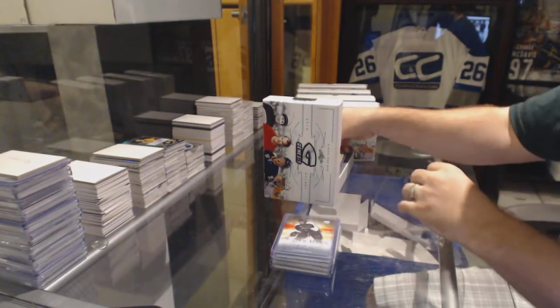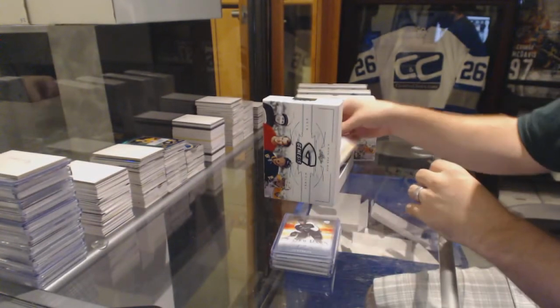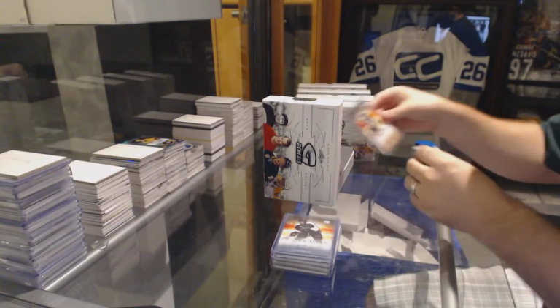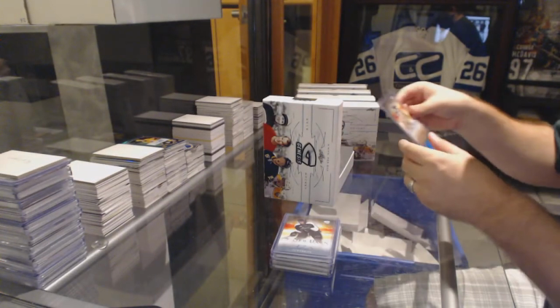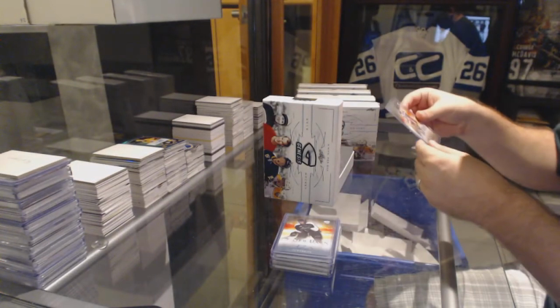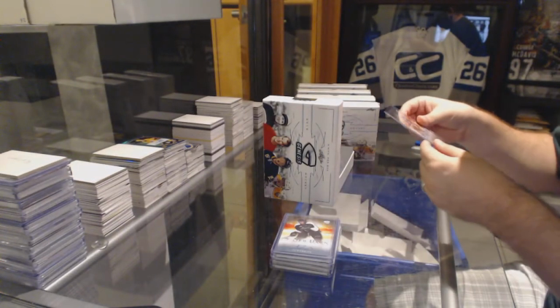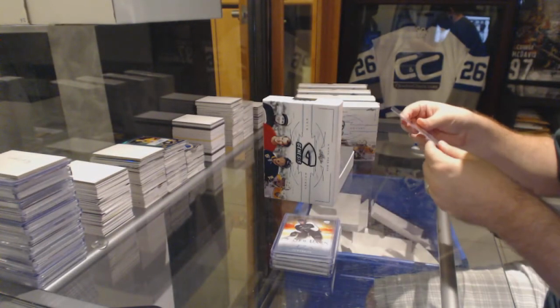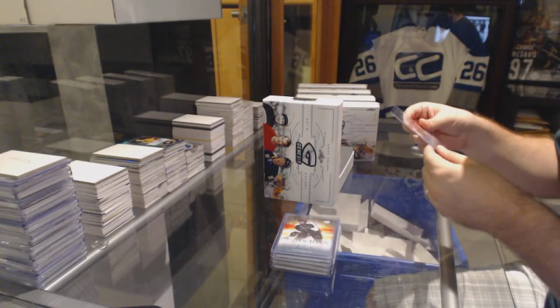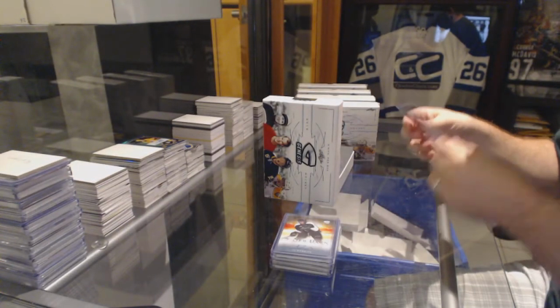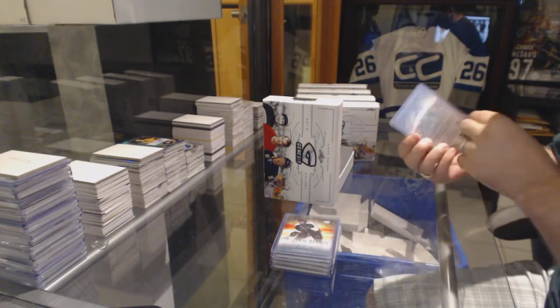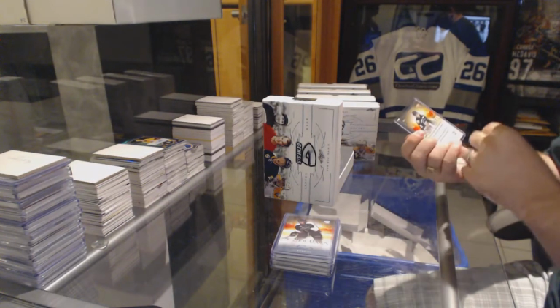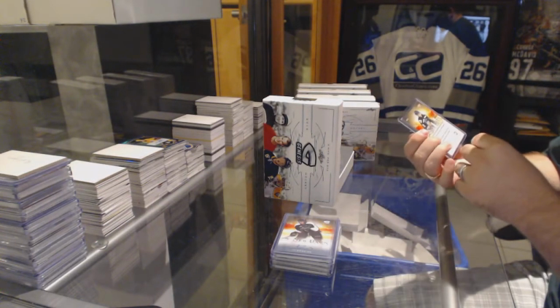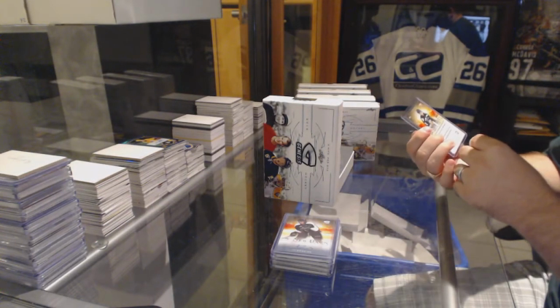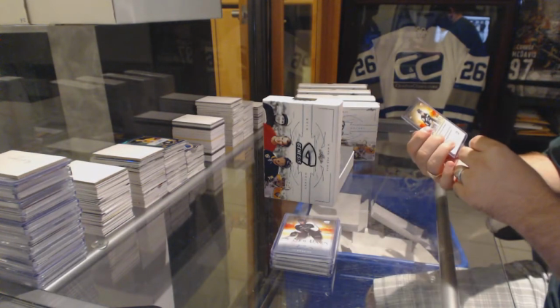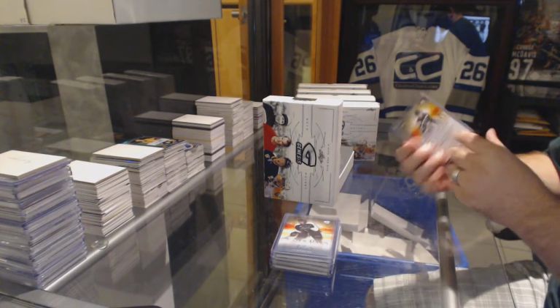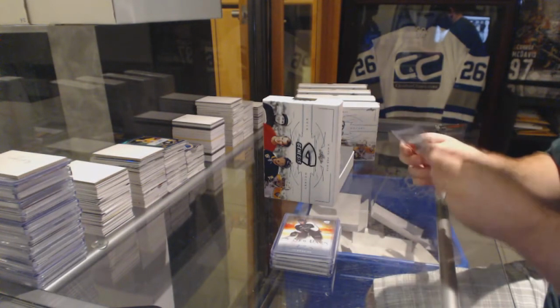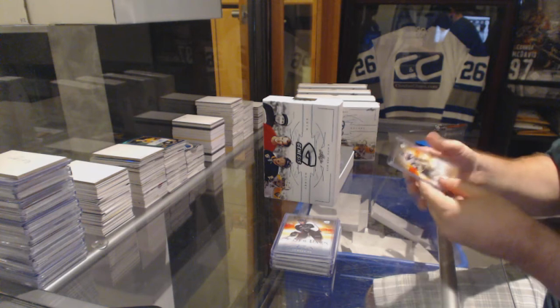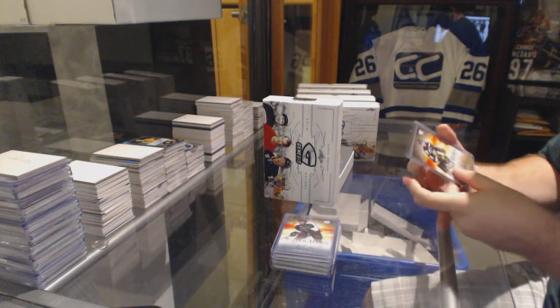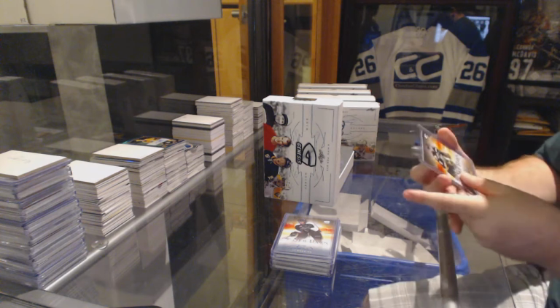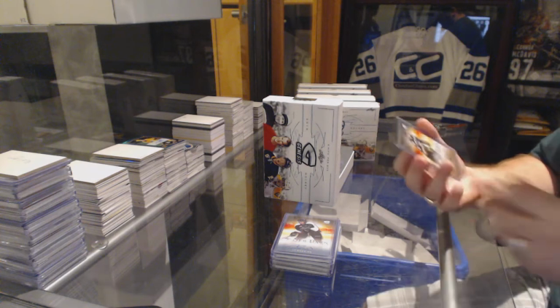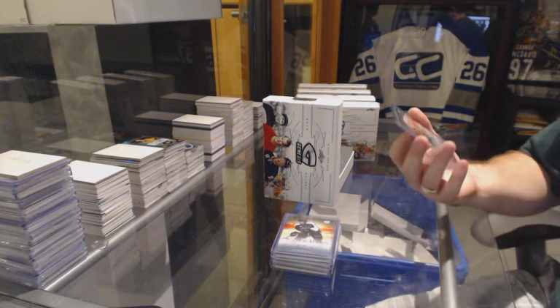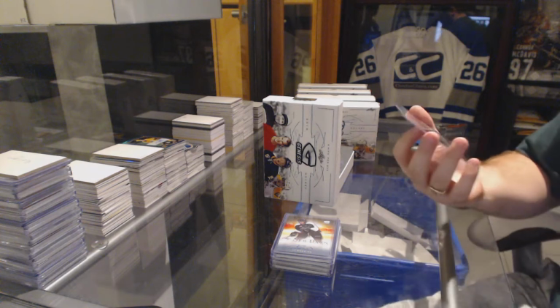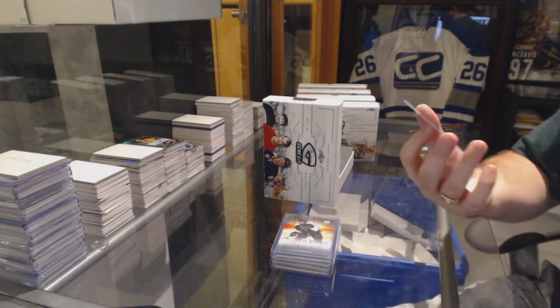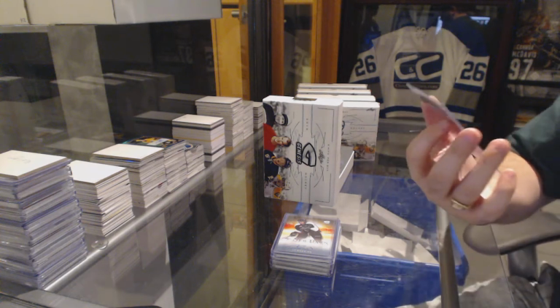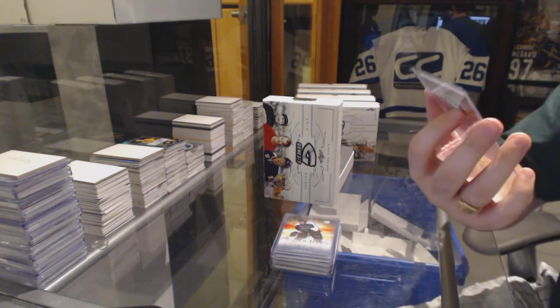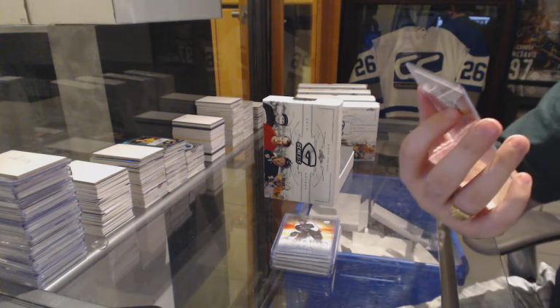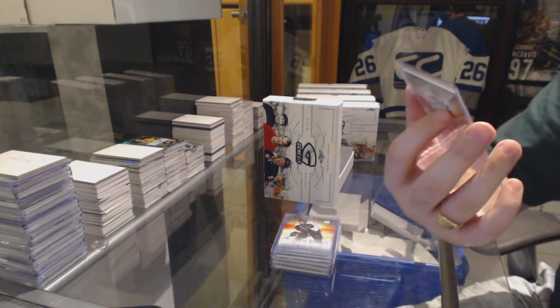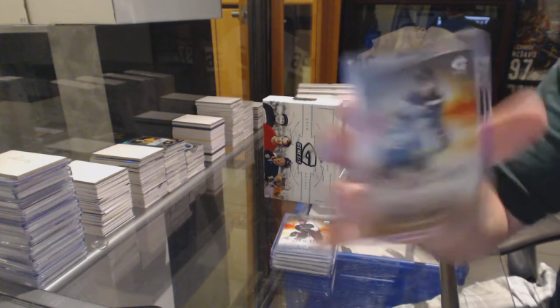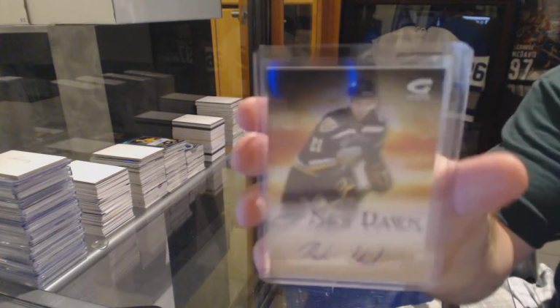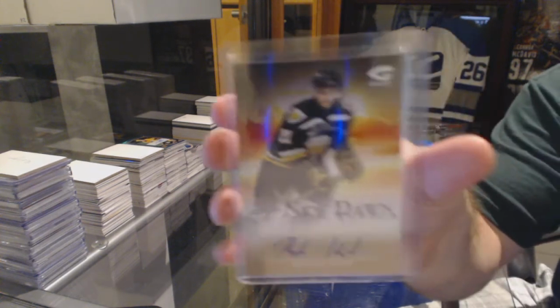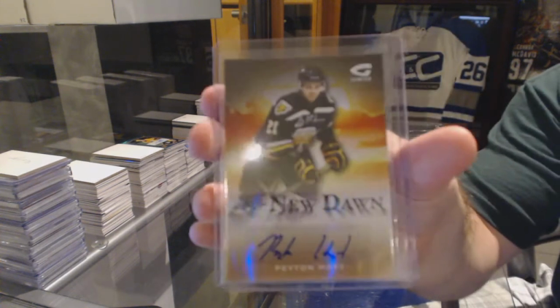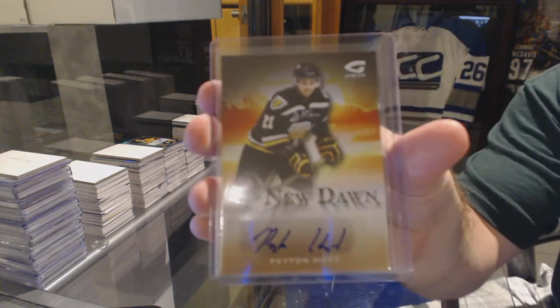We've got a new Dodd autograph, not numbered, of Peyton Hoyt.